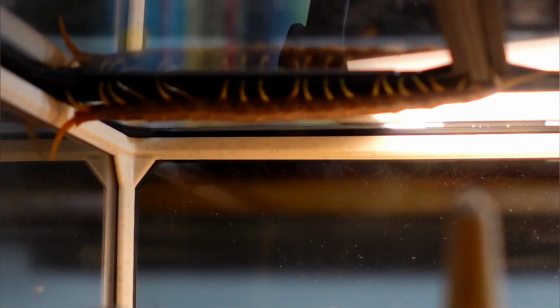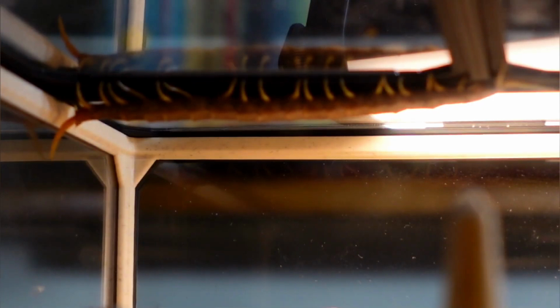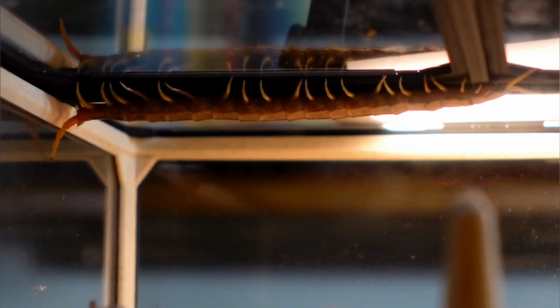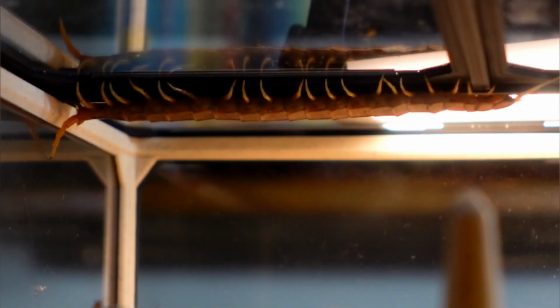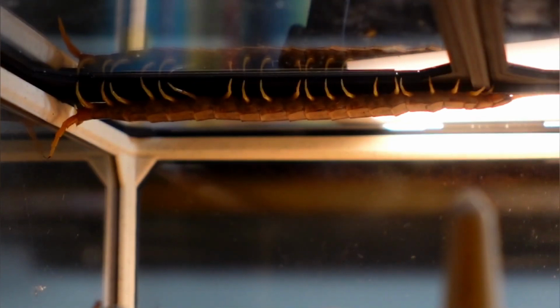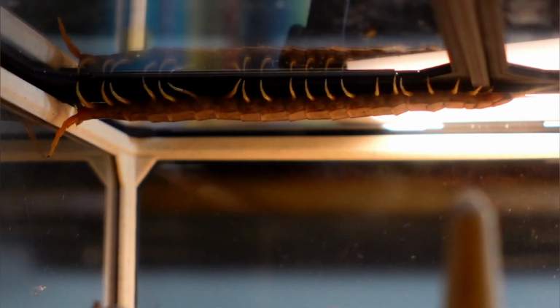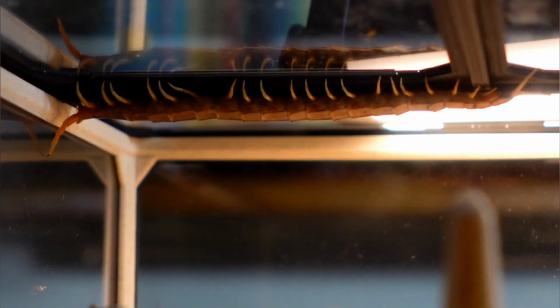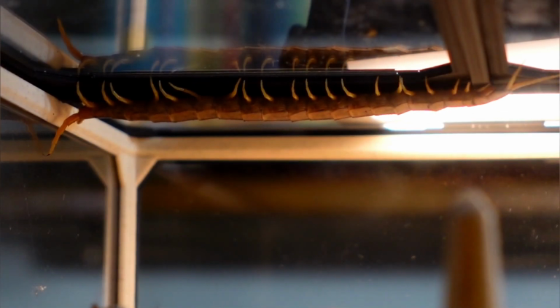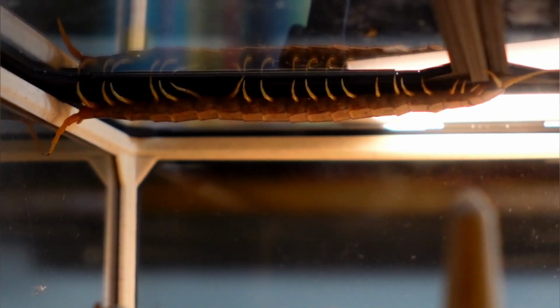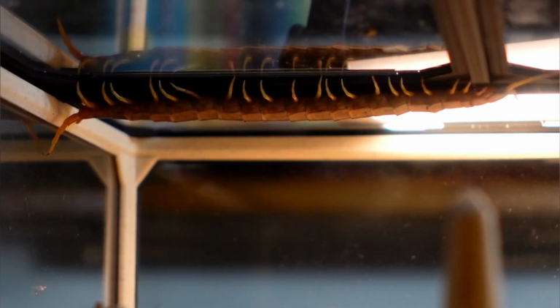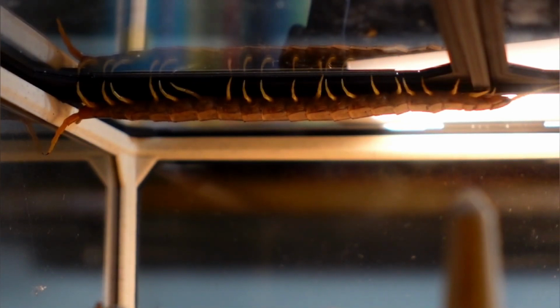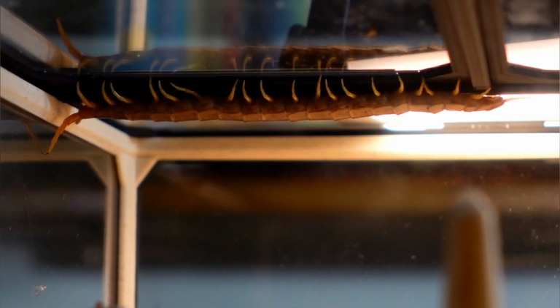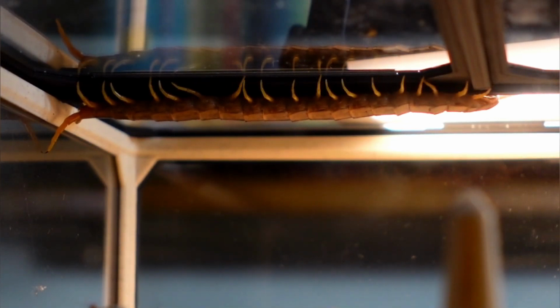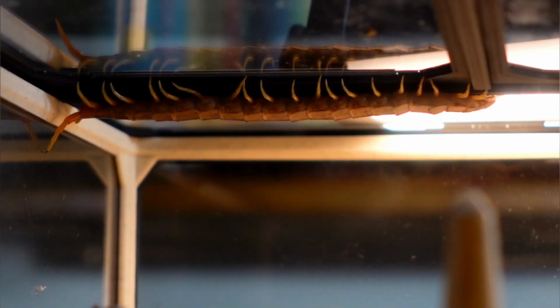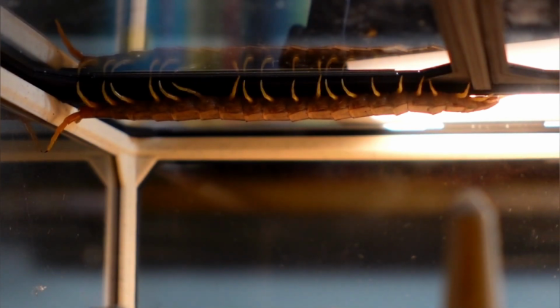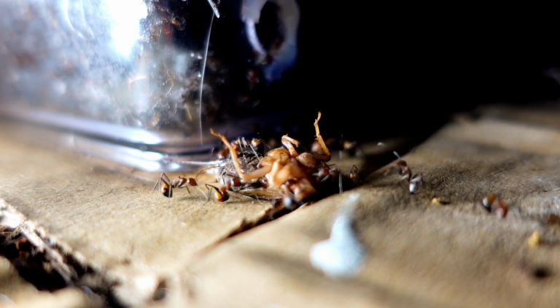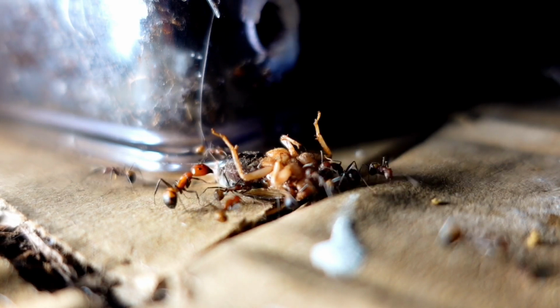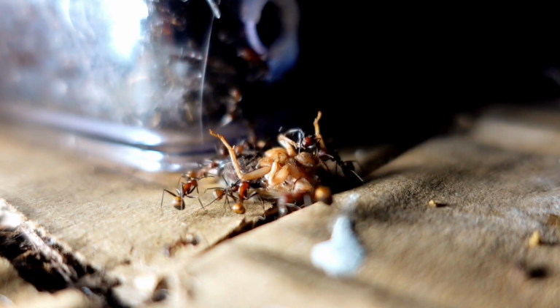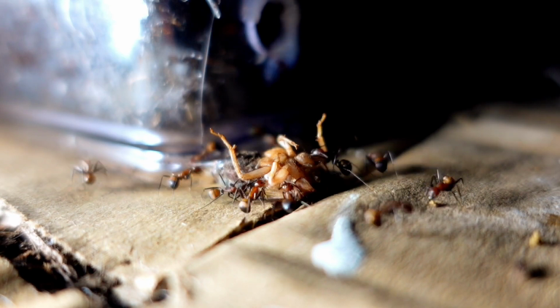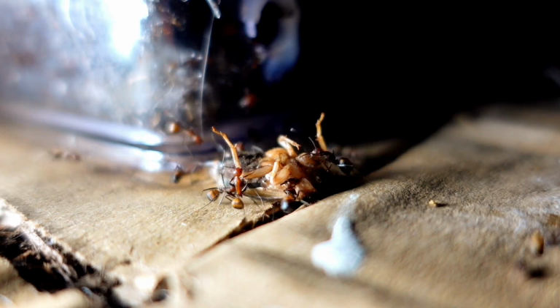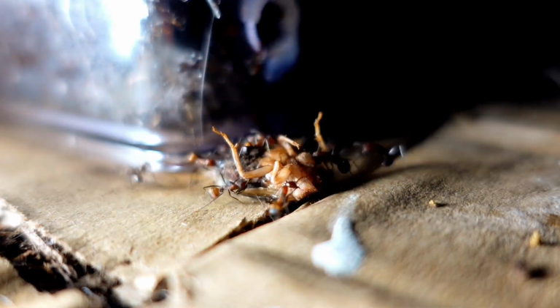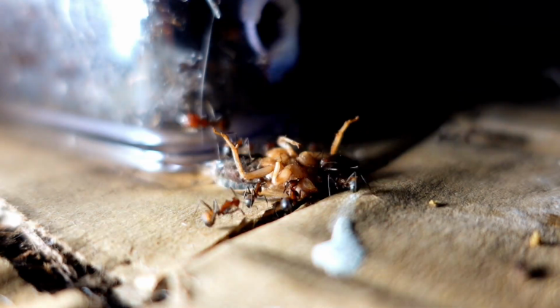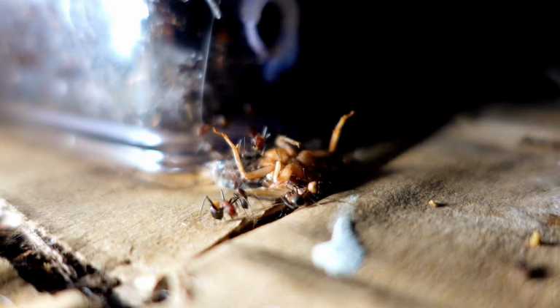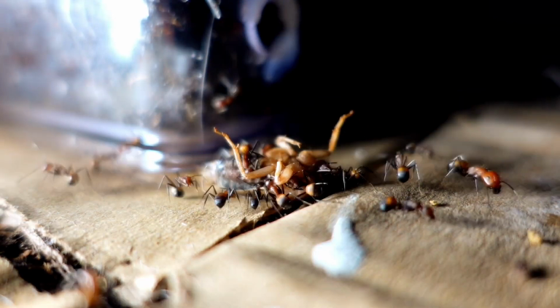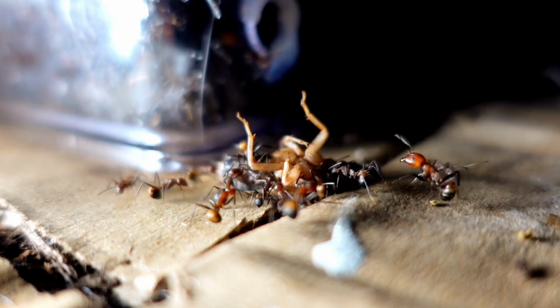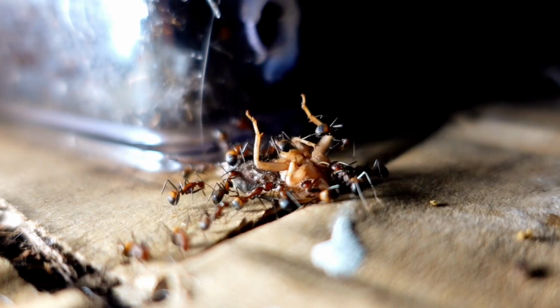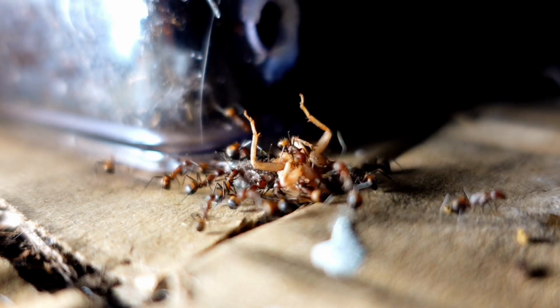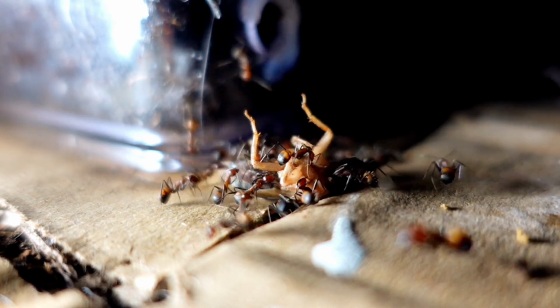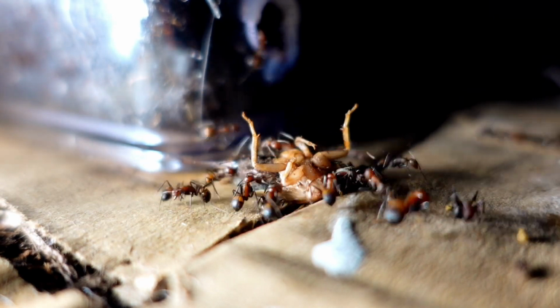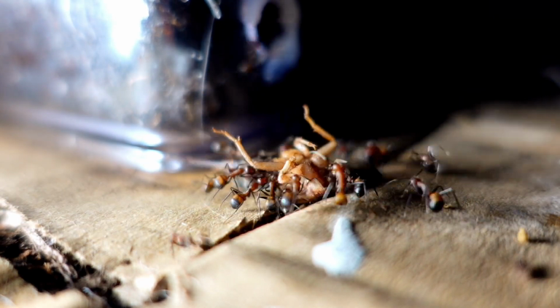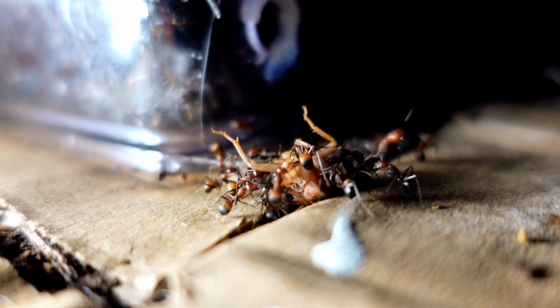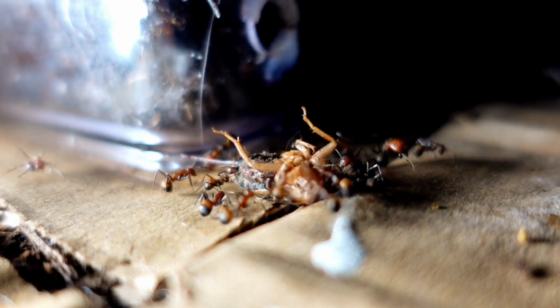Also don't forget that you can buy an ant farm using the link under the video. Thank you for watching — see you soon!